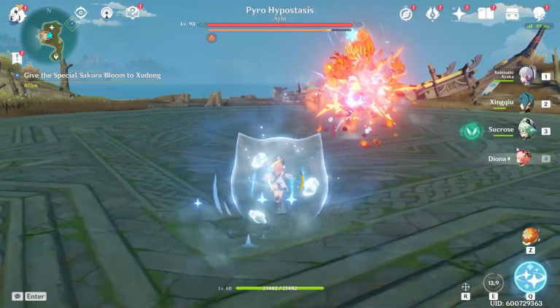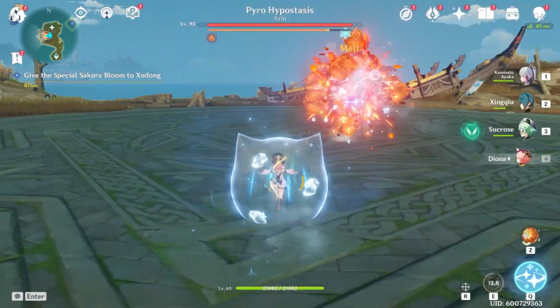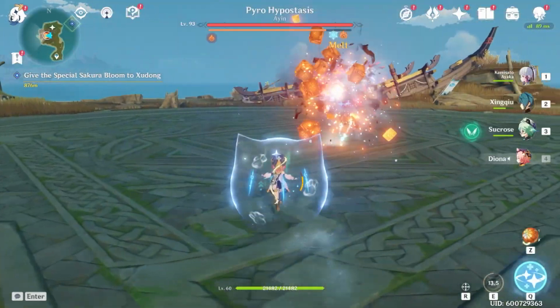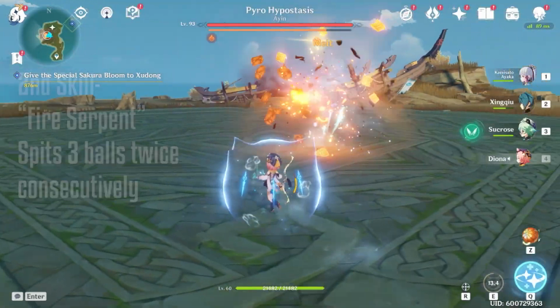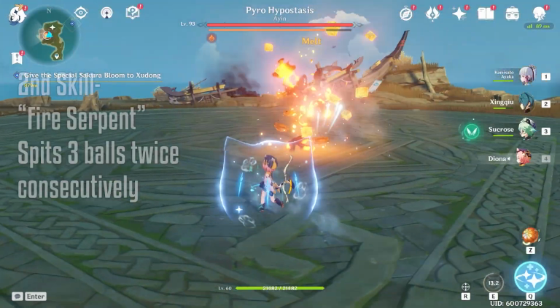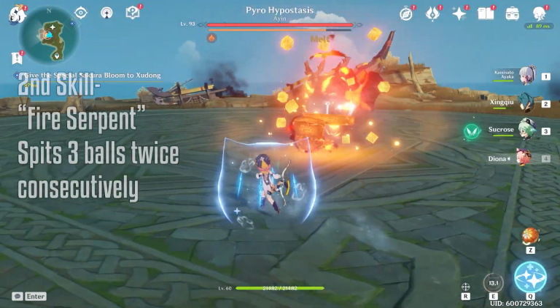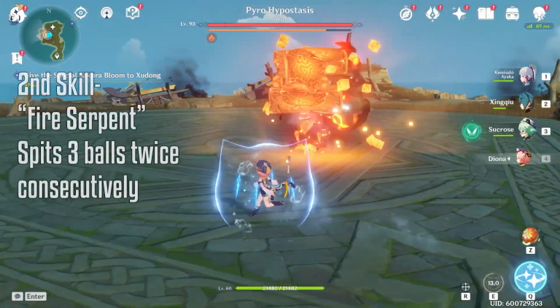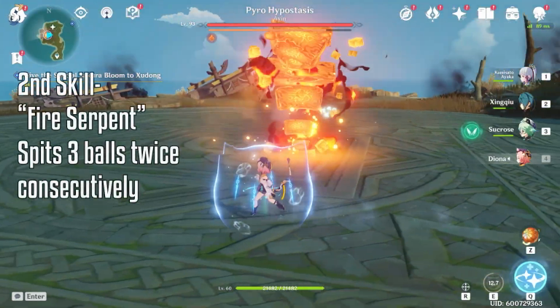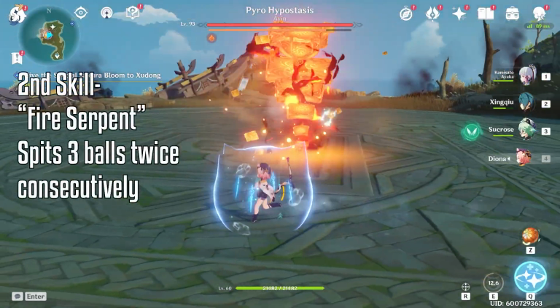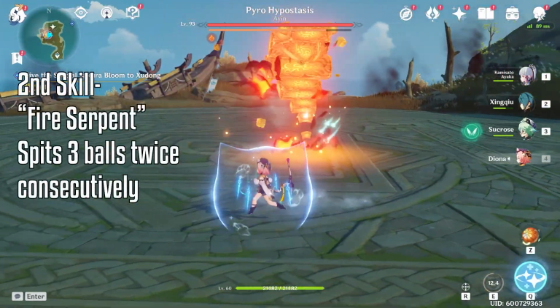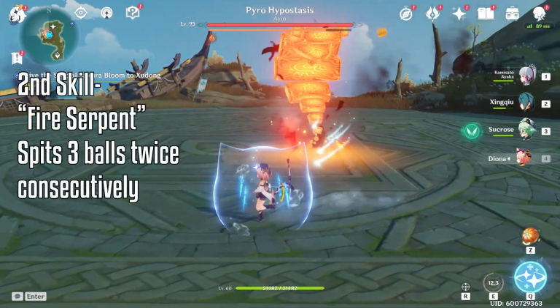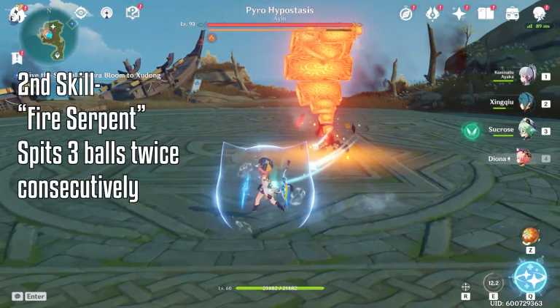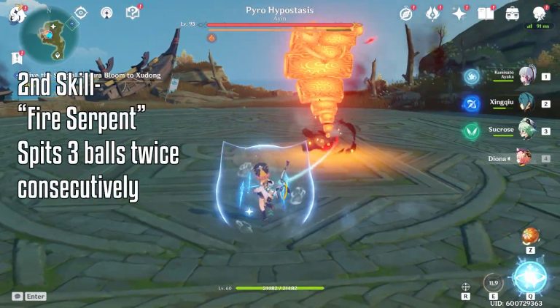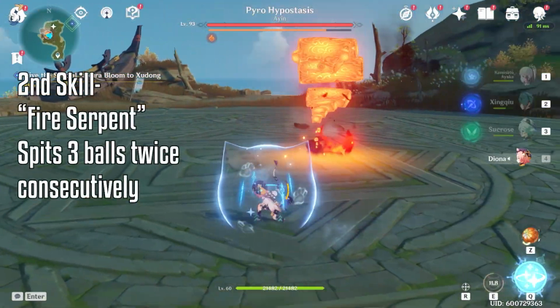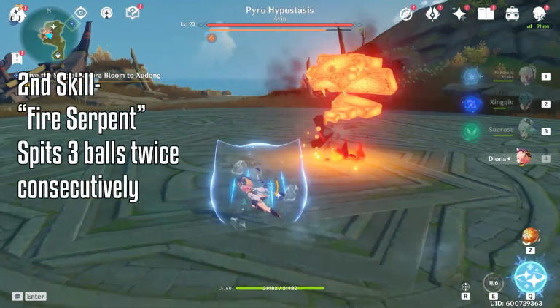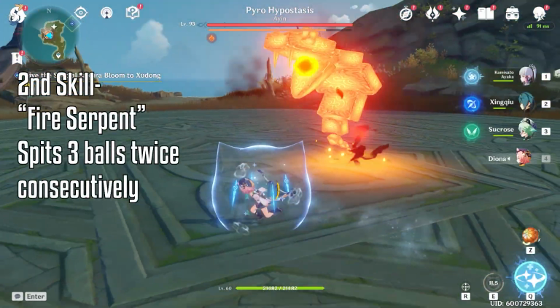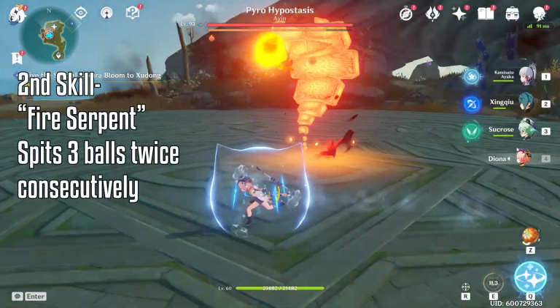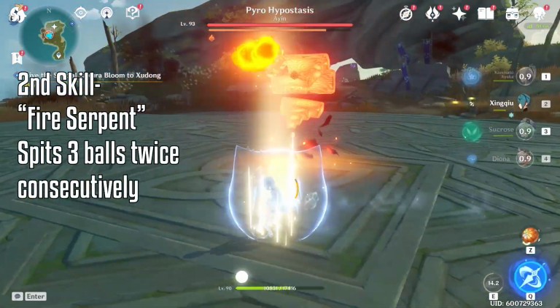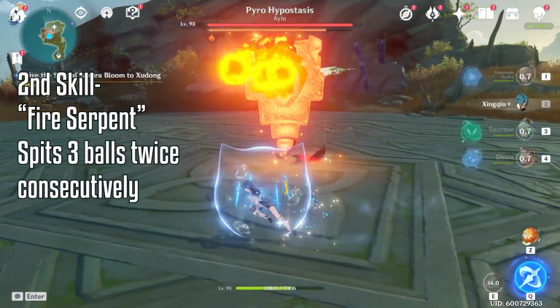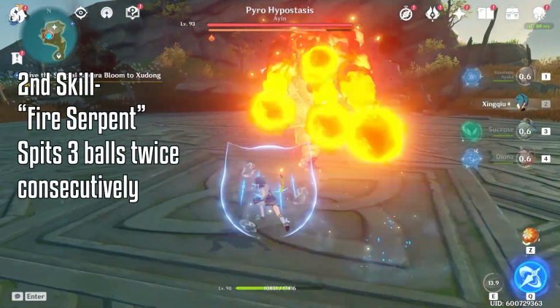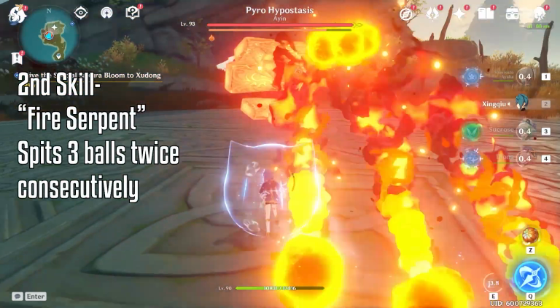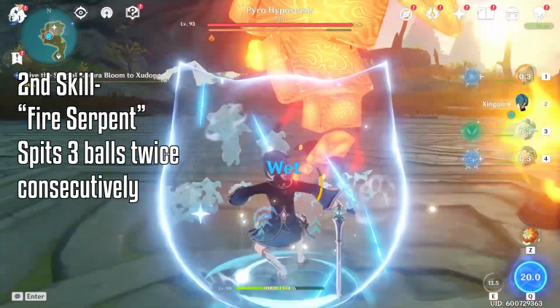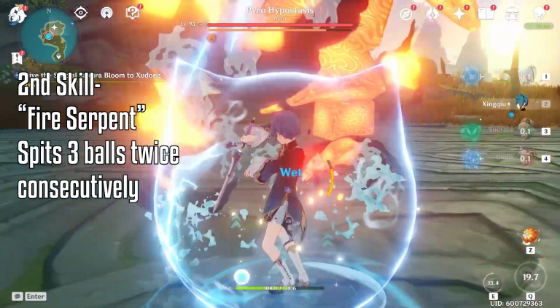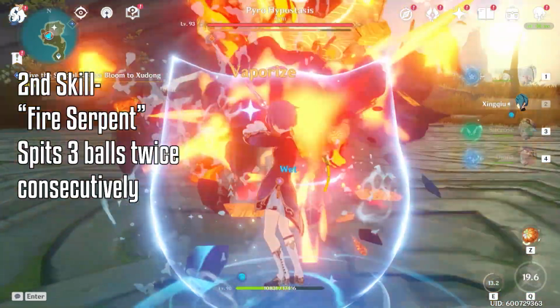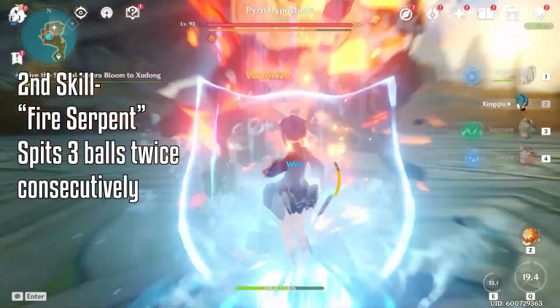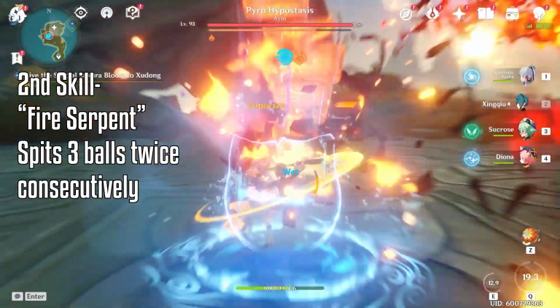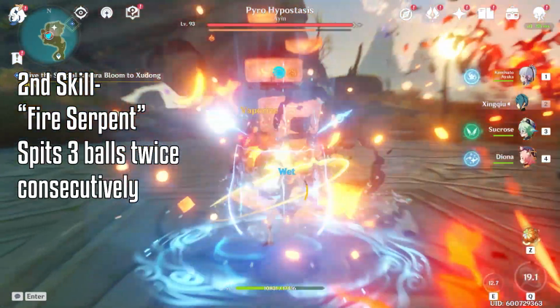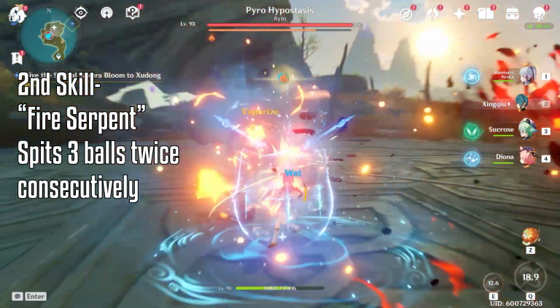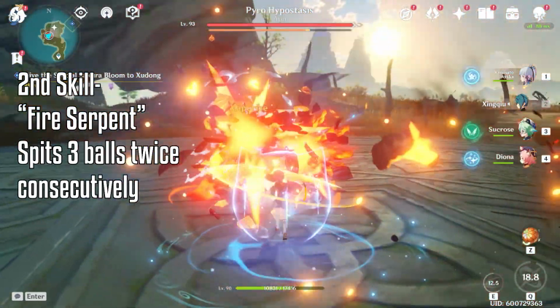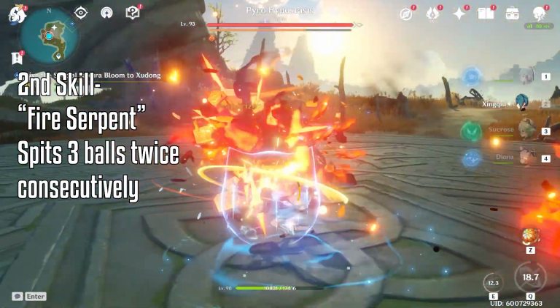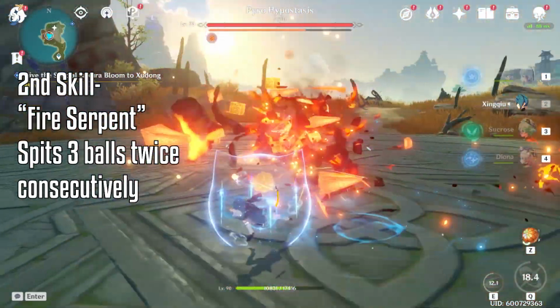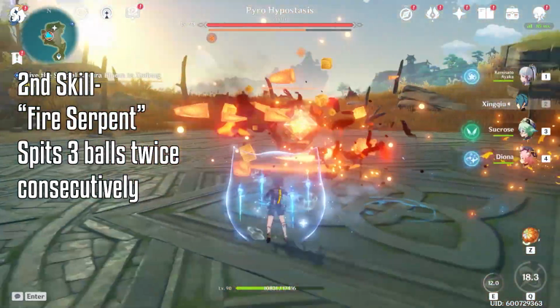The second skill is the Fire Serpent. It spits three fireballs two times at you. You can just dash and dodge it pretty easily.